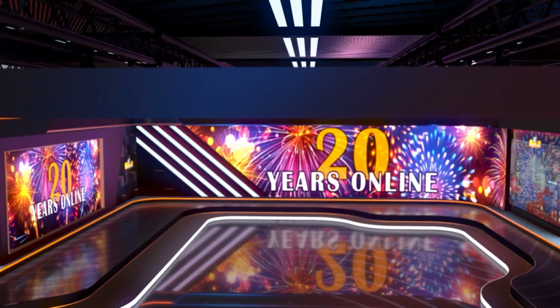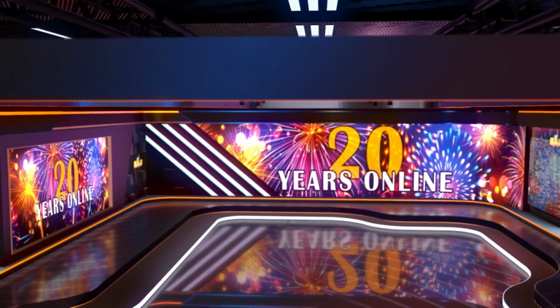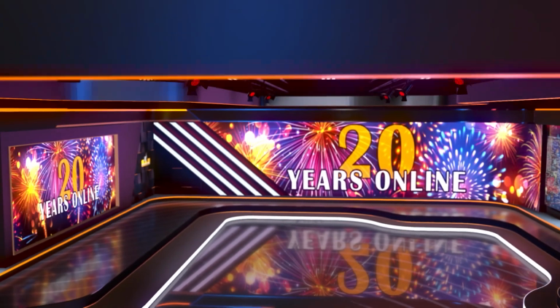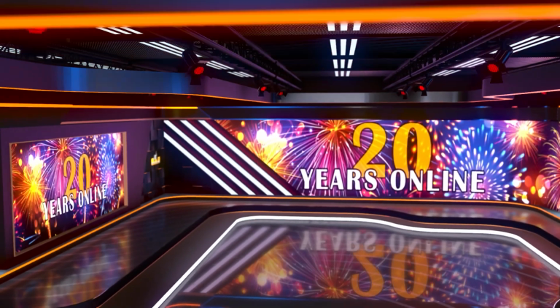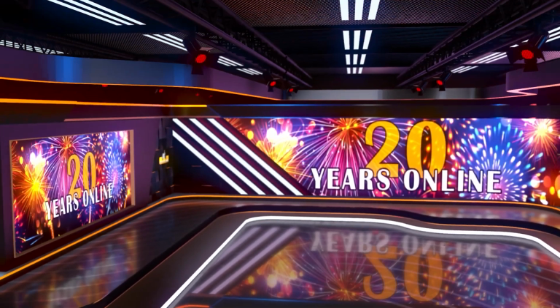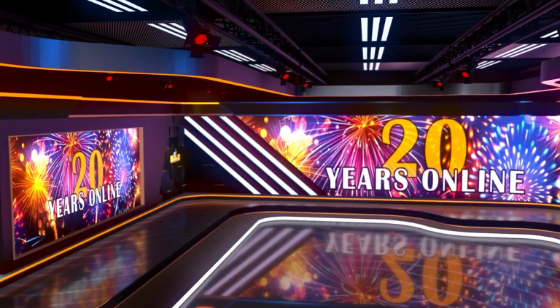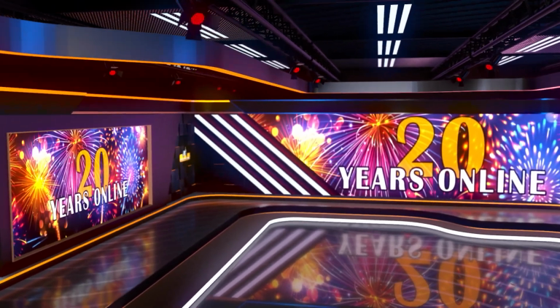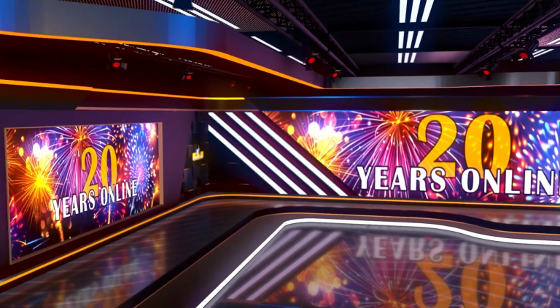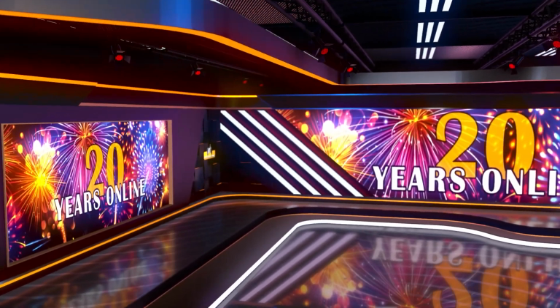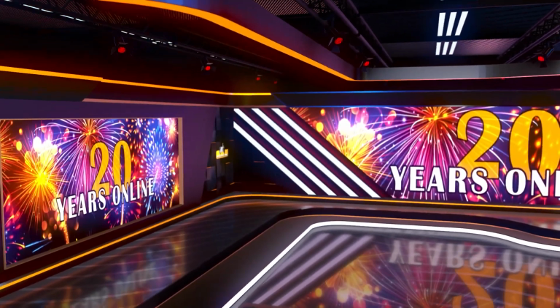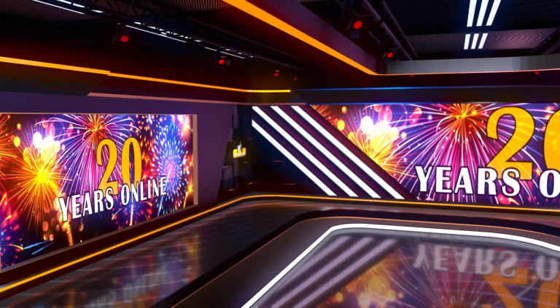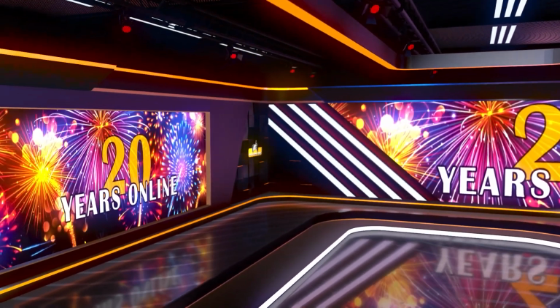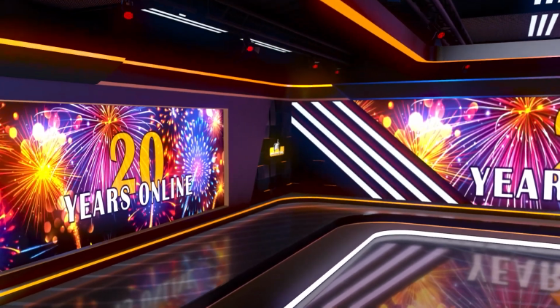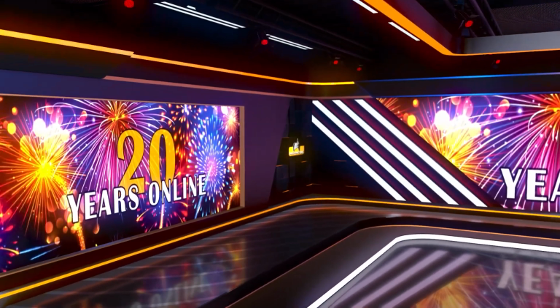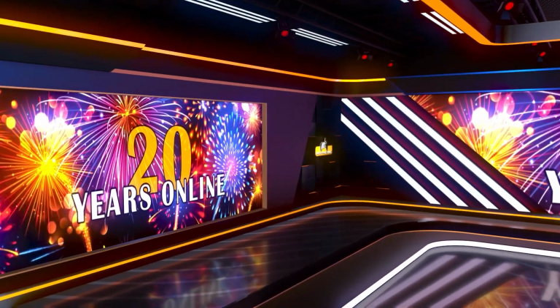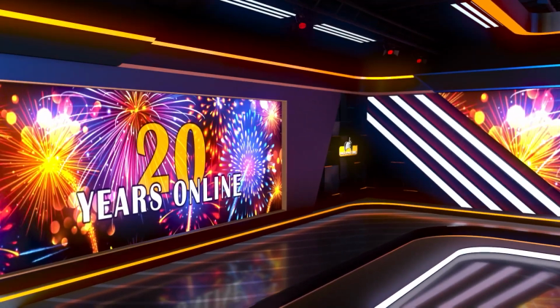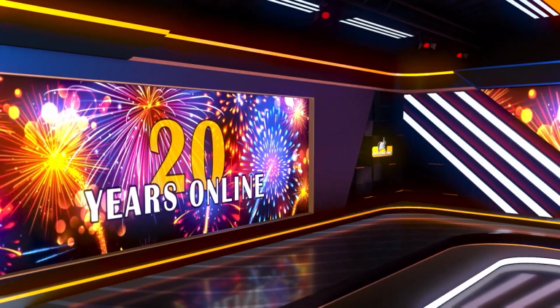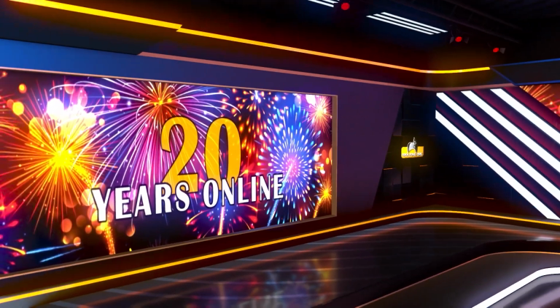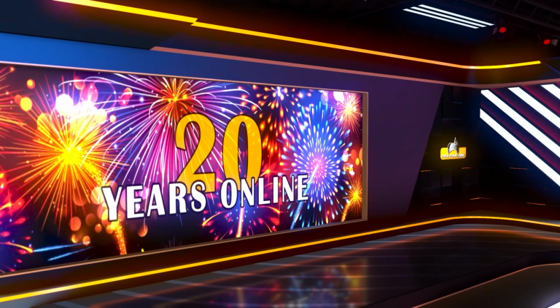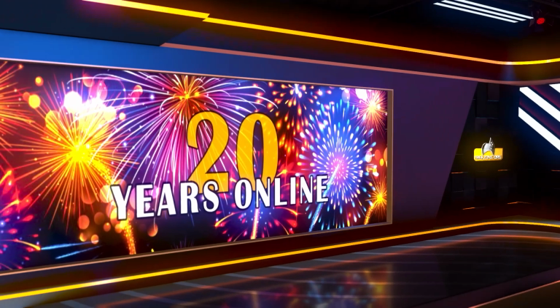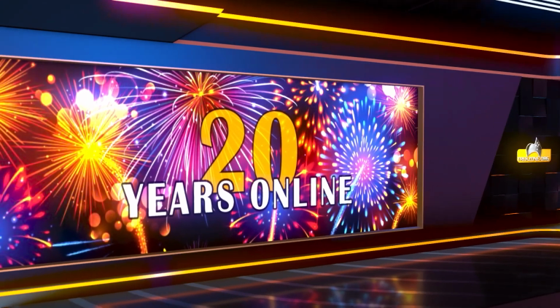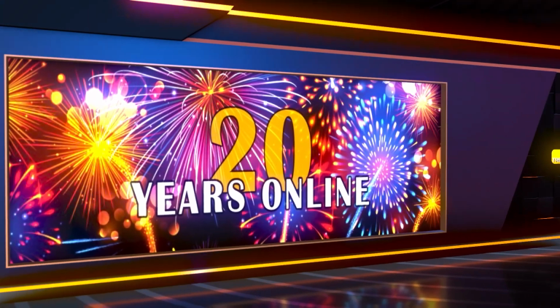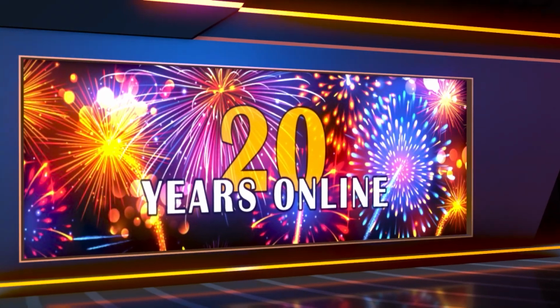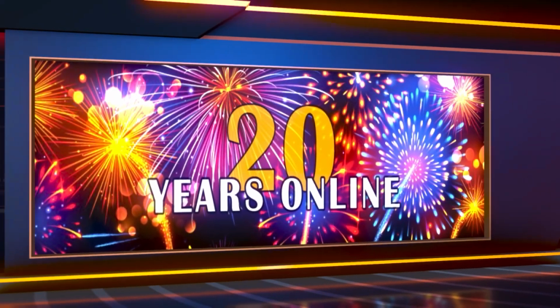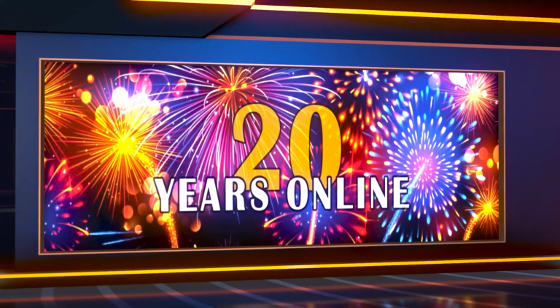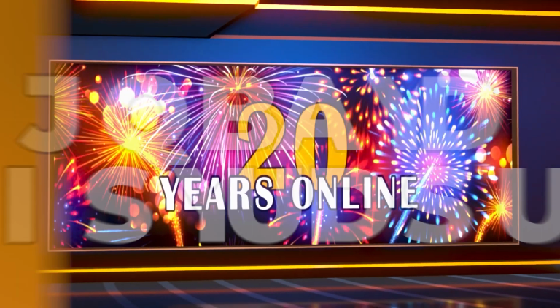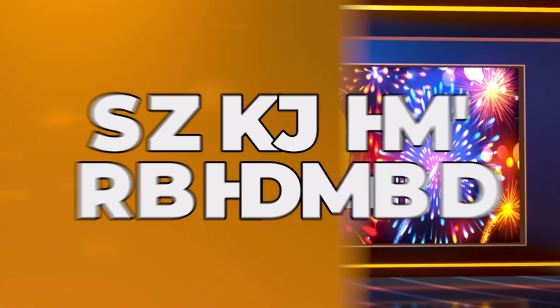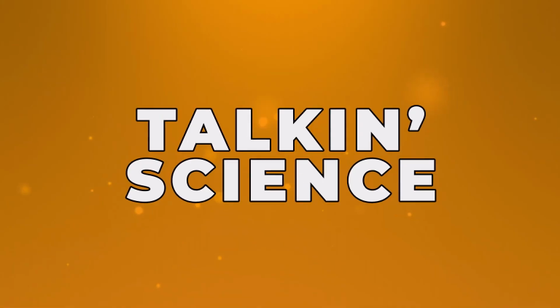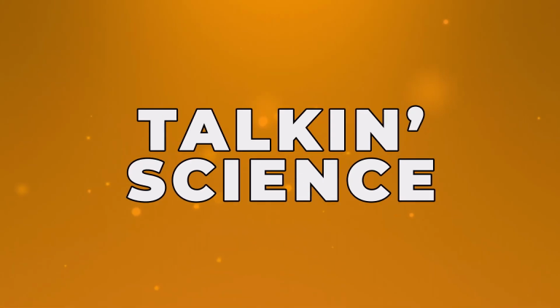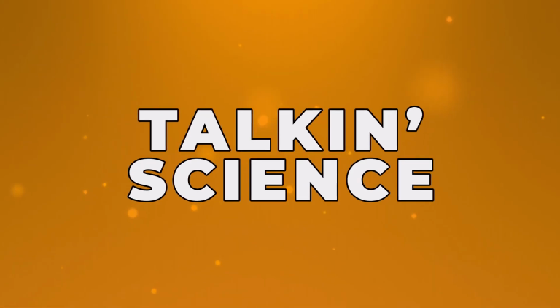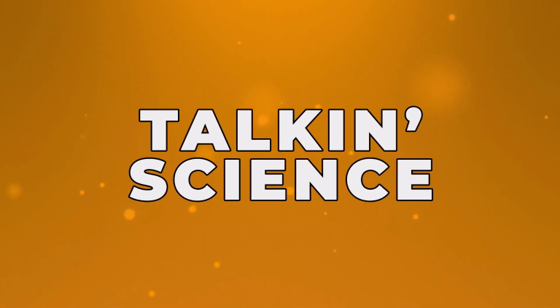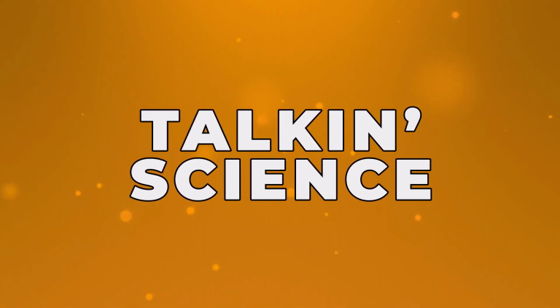Celebrating 20 years of Trekzone, this is Trekzone's Talkin' Science.